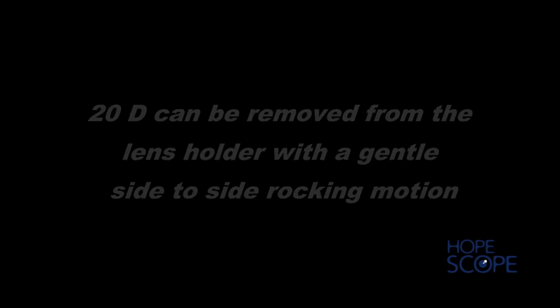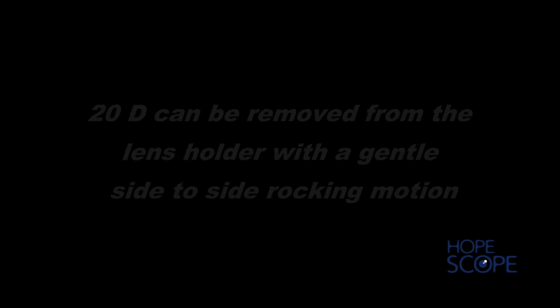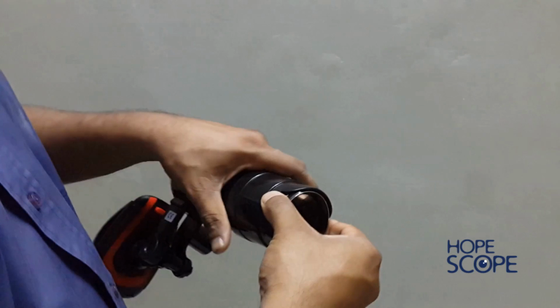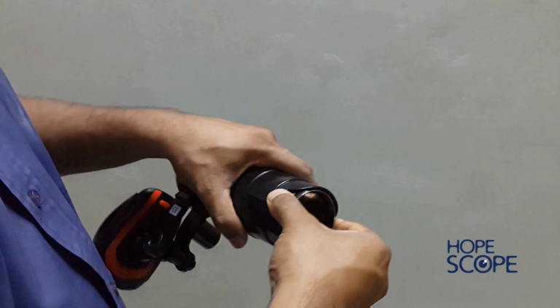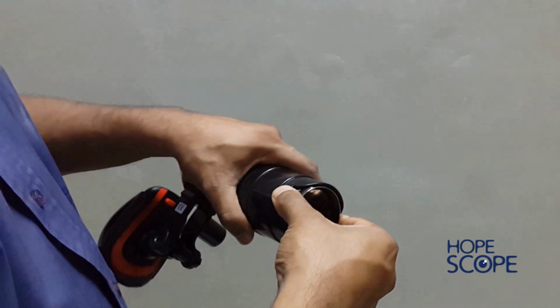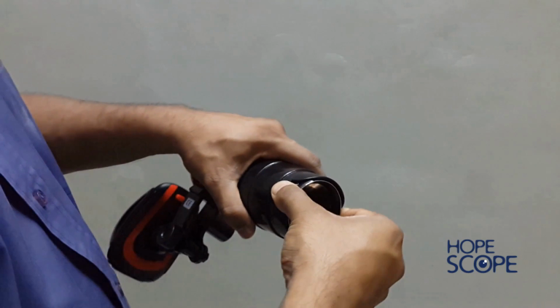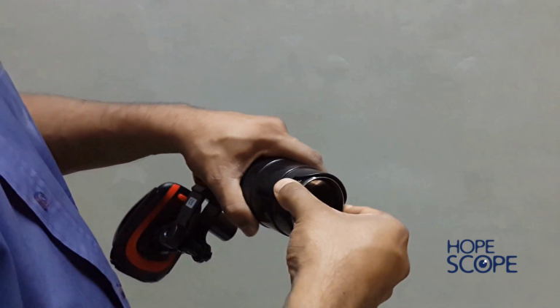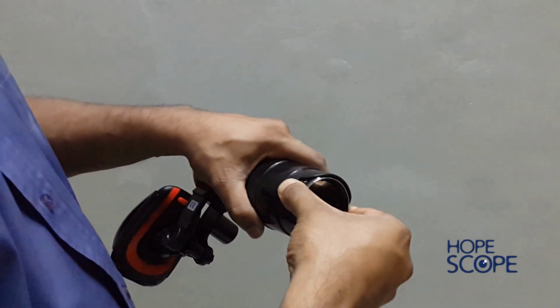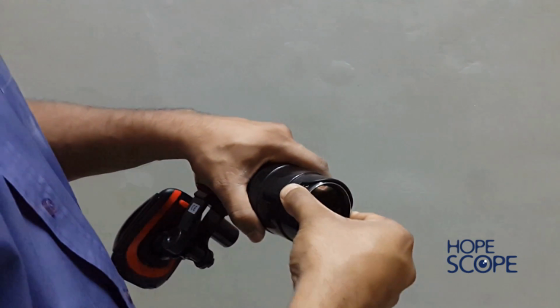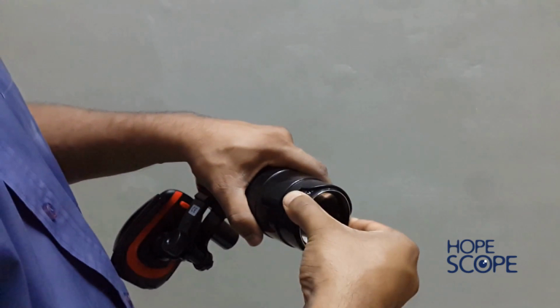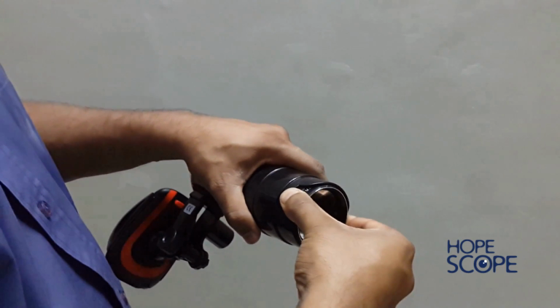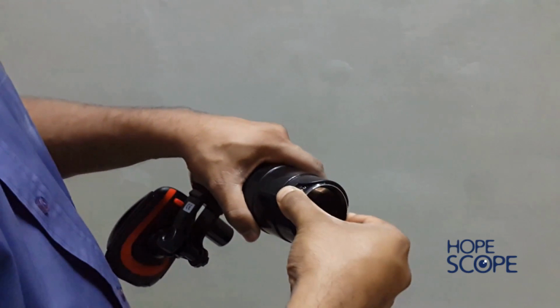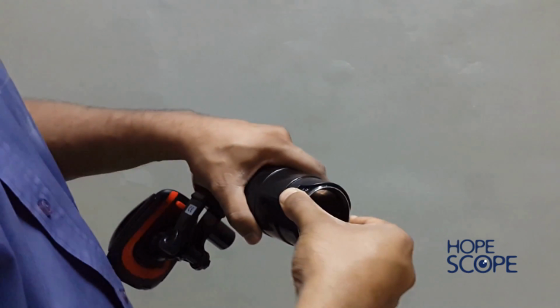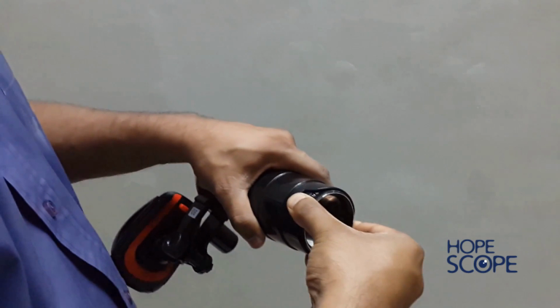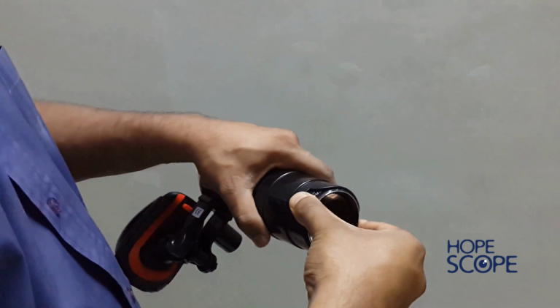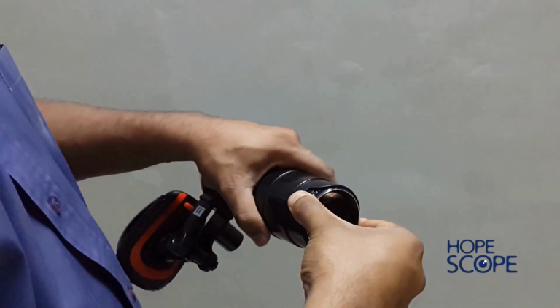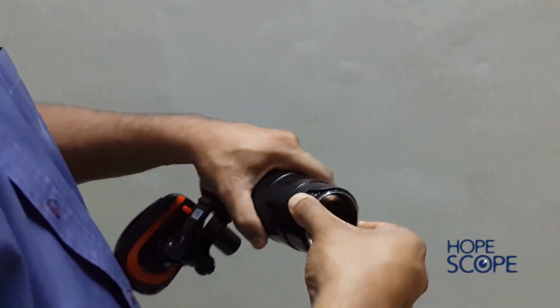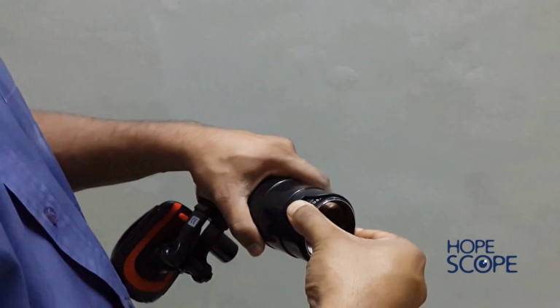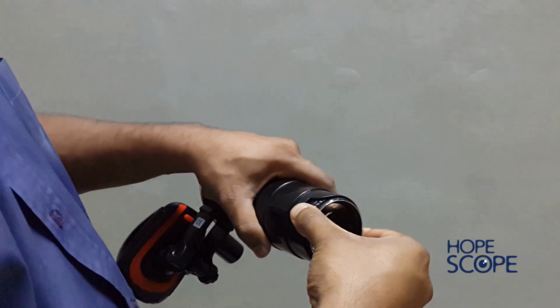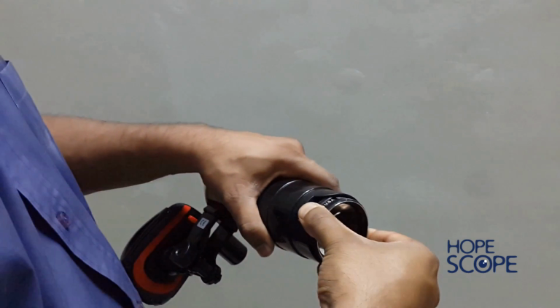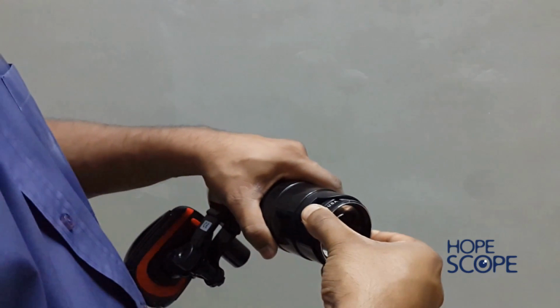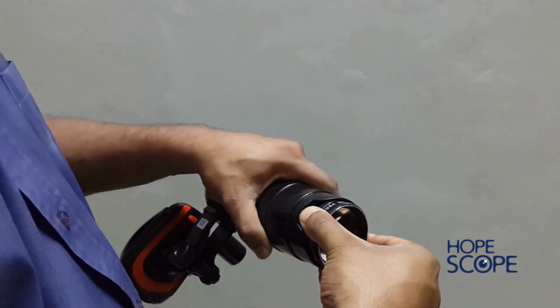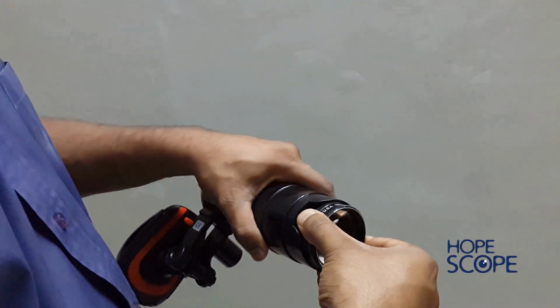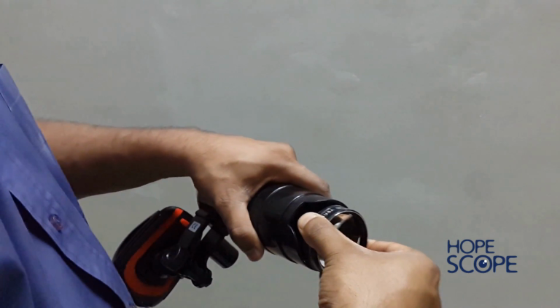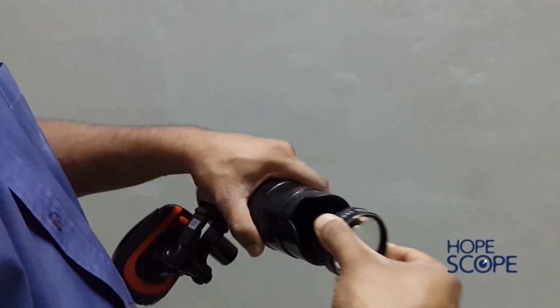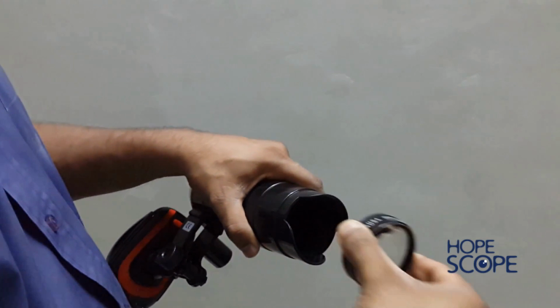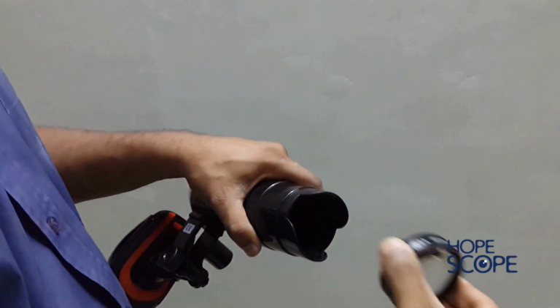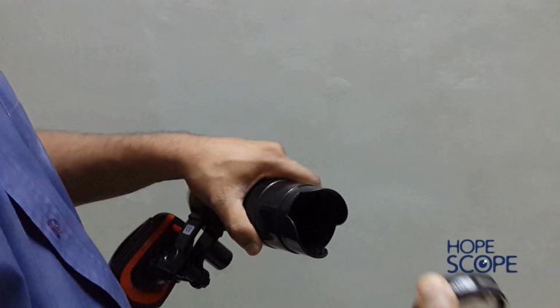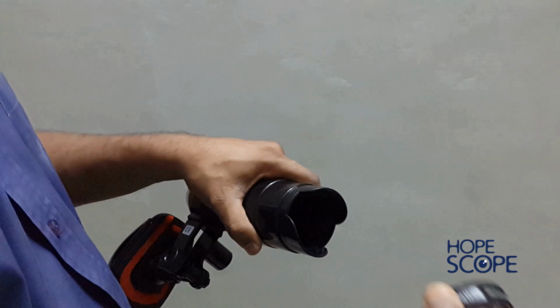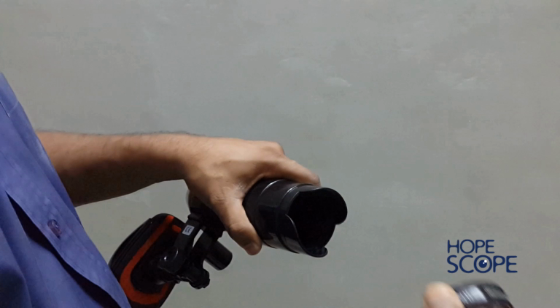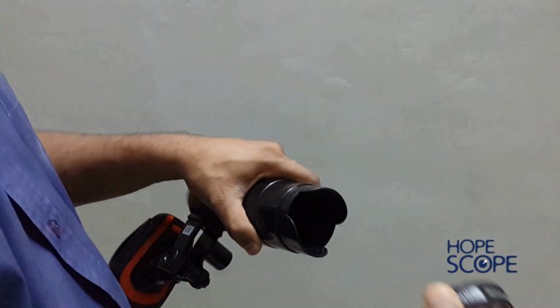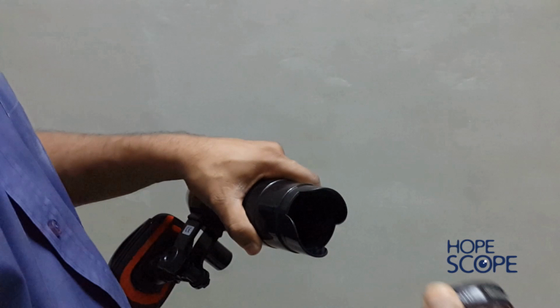The 20 diopter lens can be removed from the lens holder with a gentle side-to-side rocking motion.